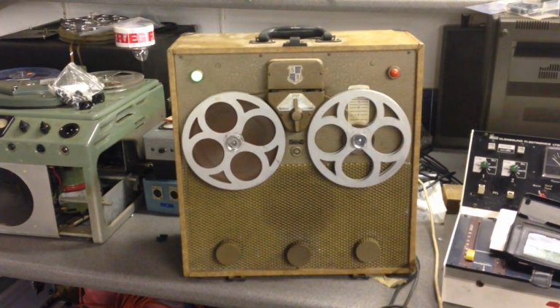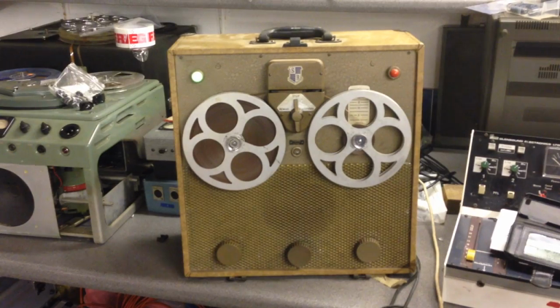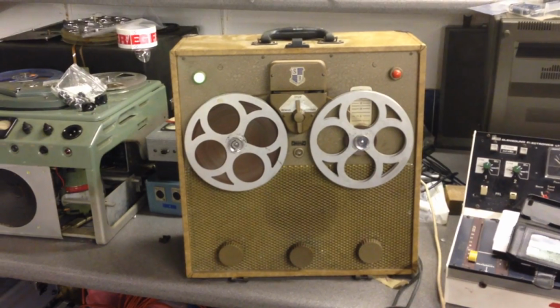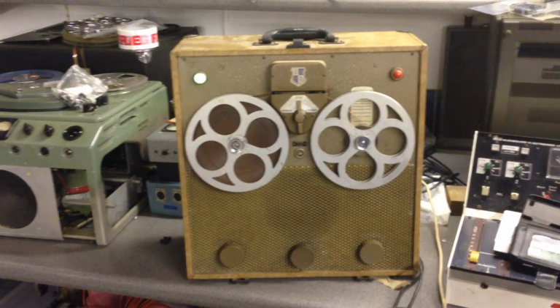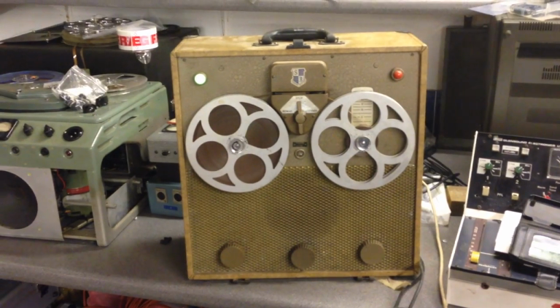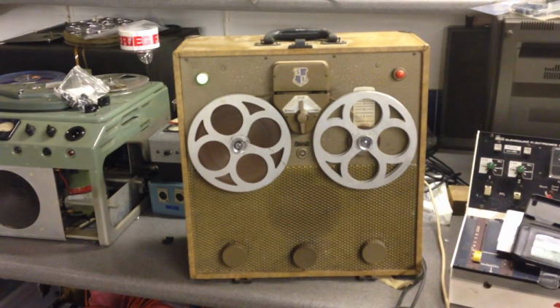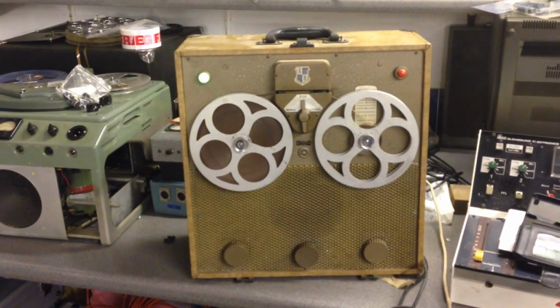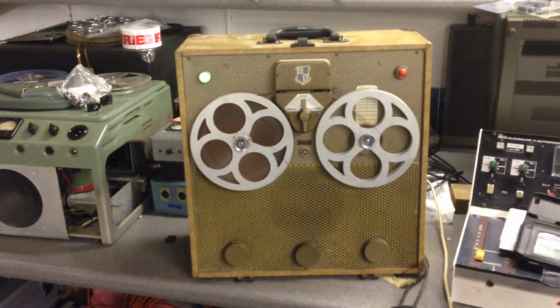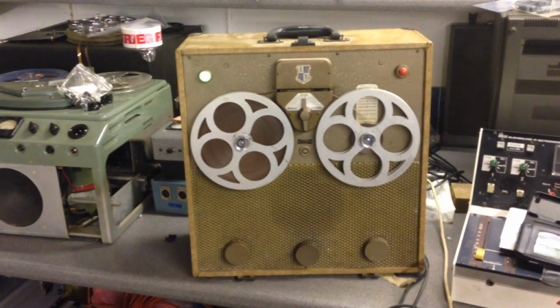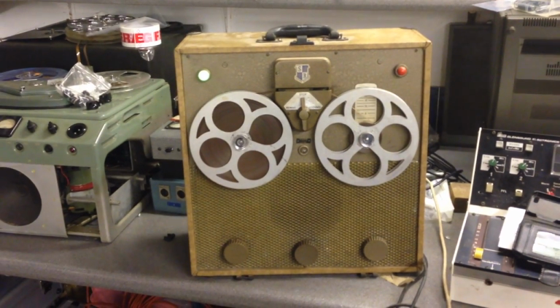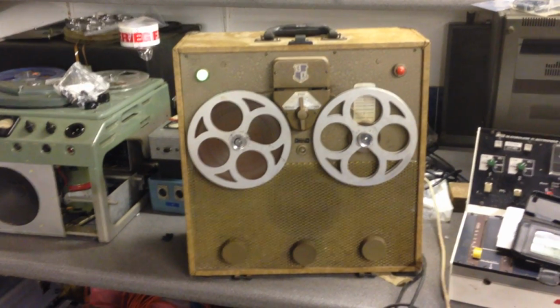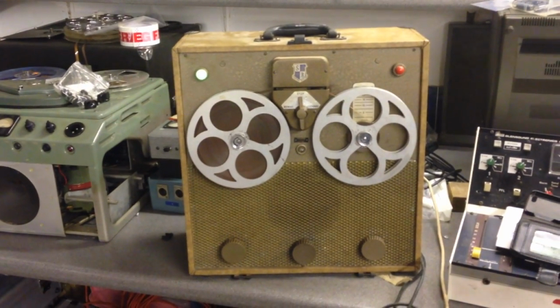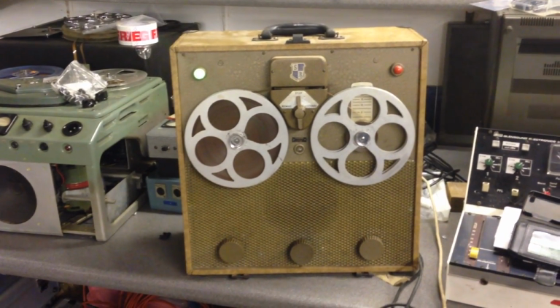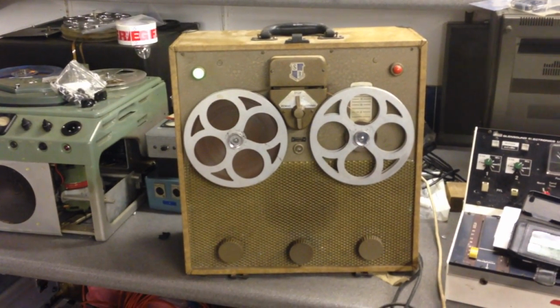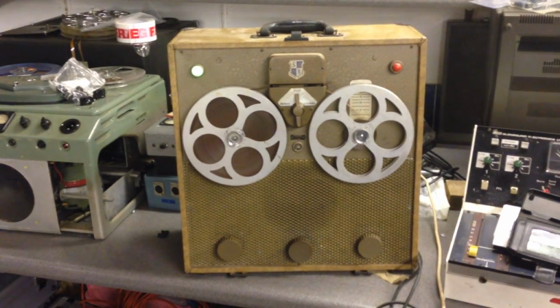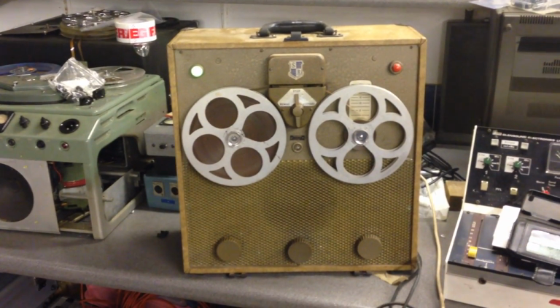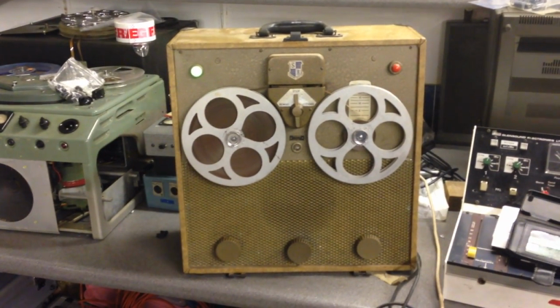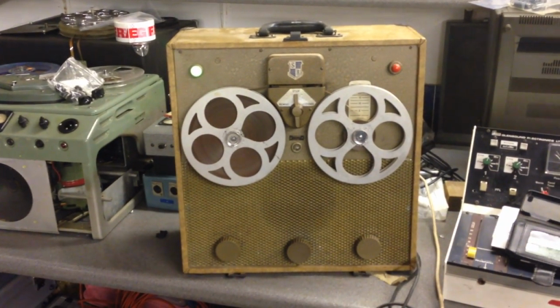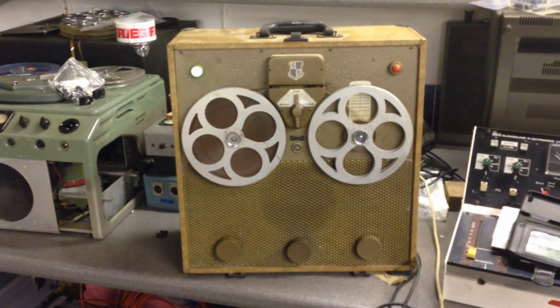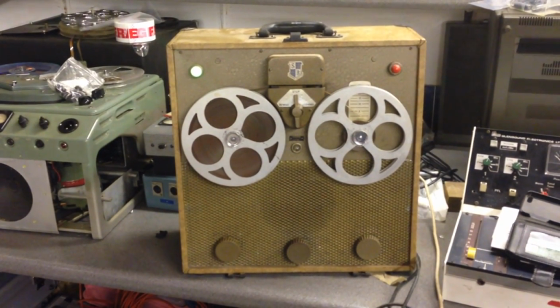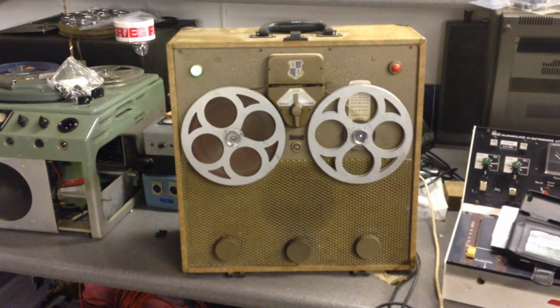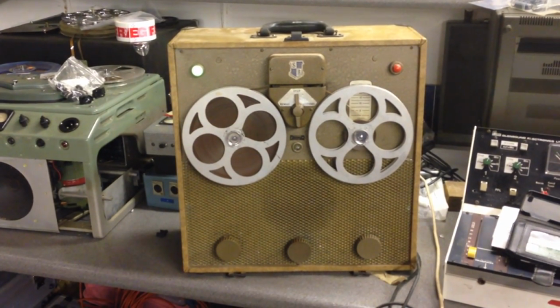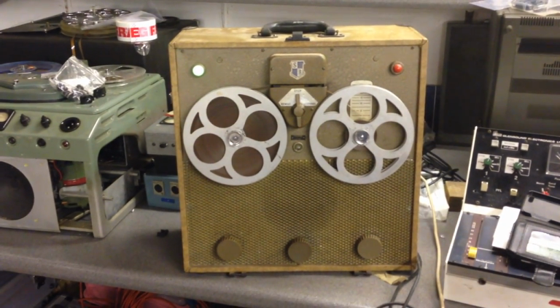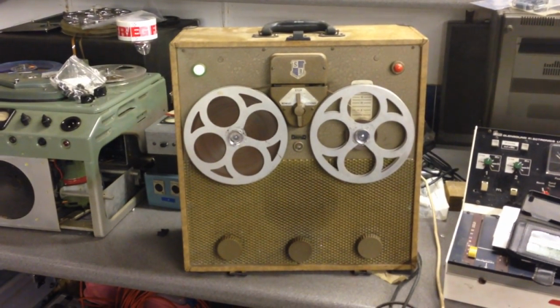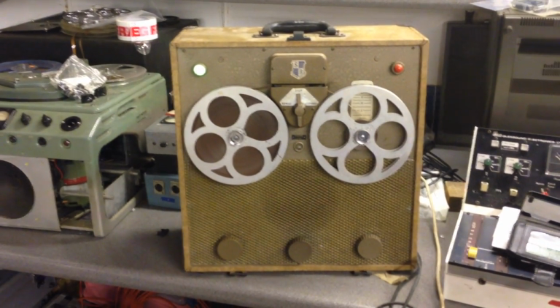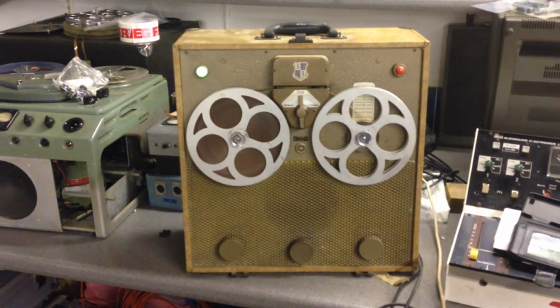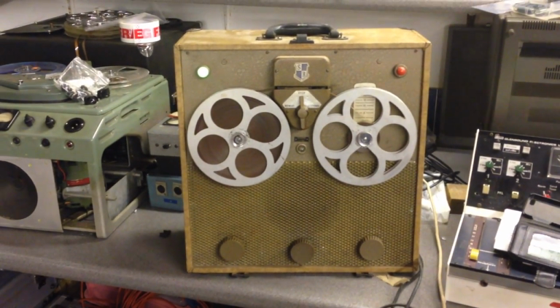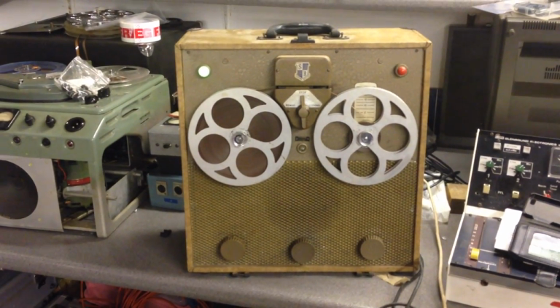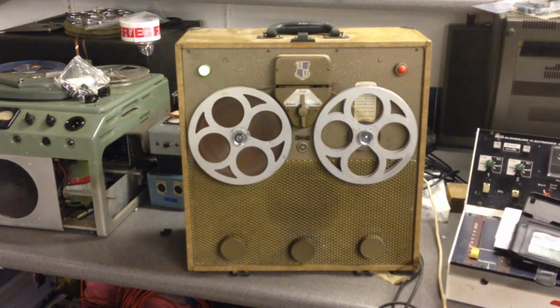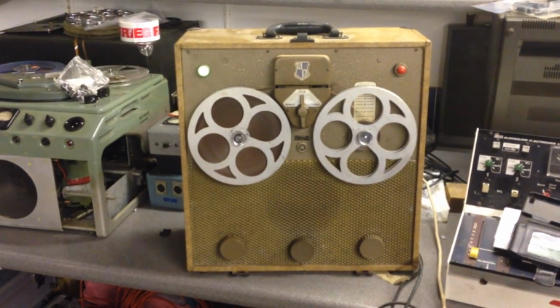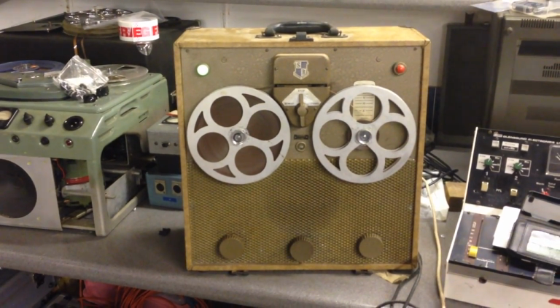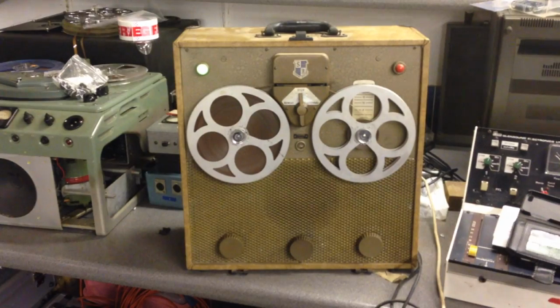The amount of failing capacitors inside this machine — it was just simpler to replace the whole lot.